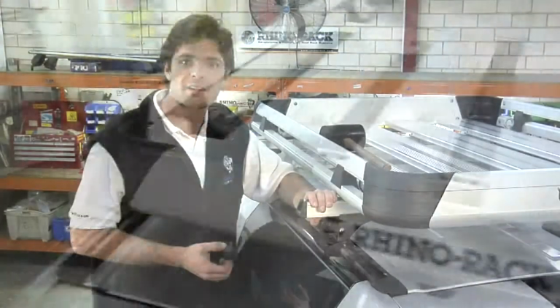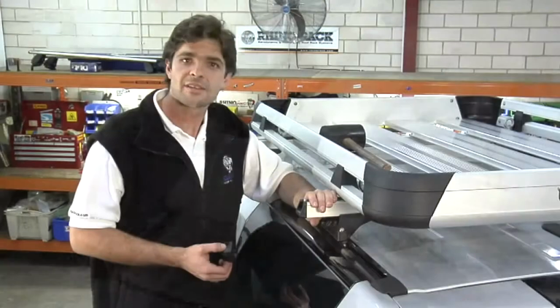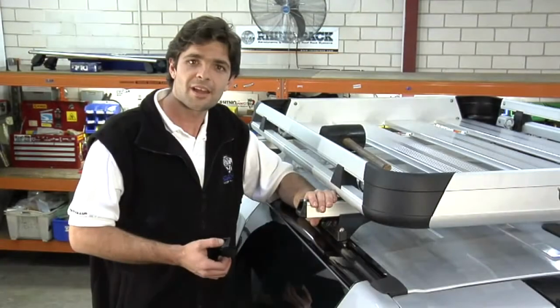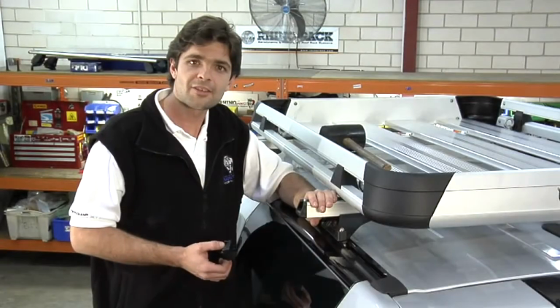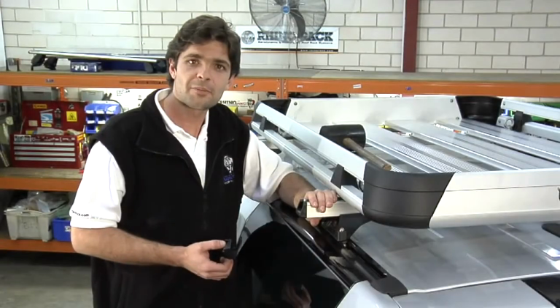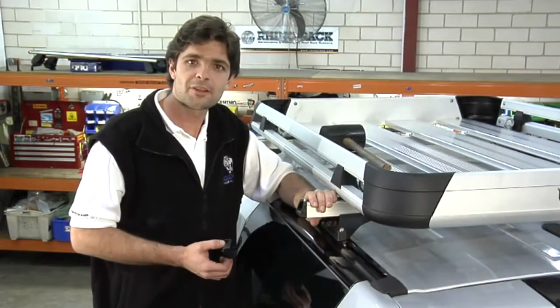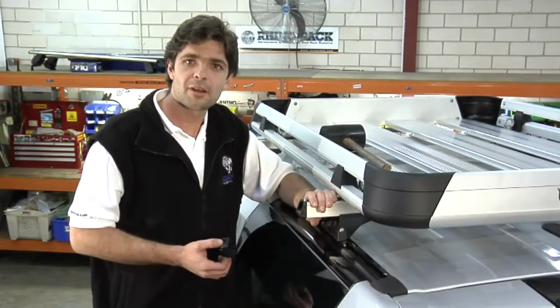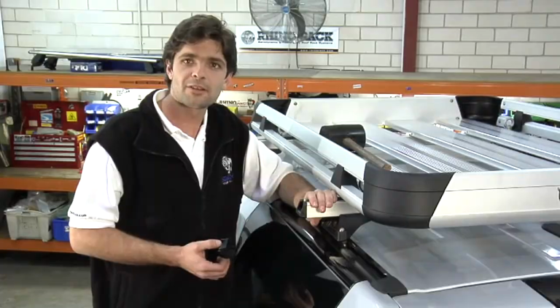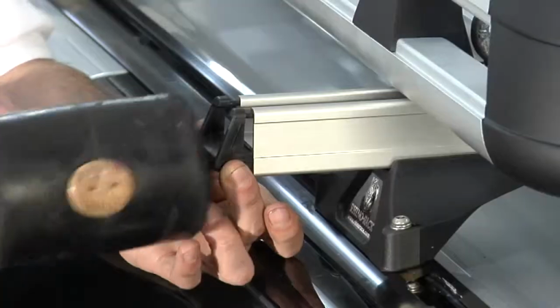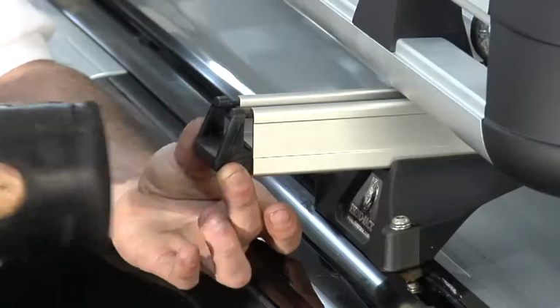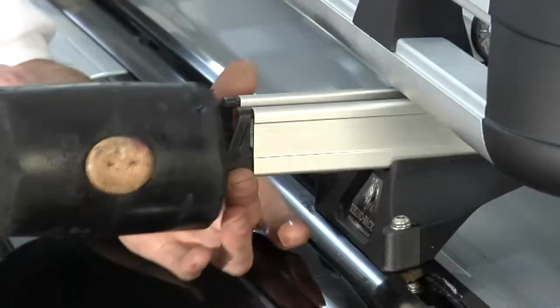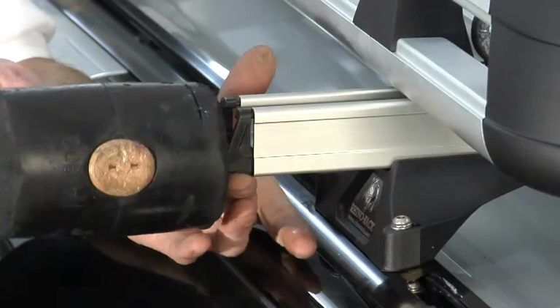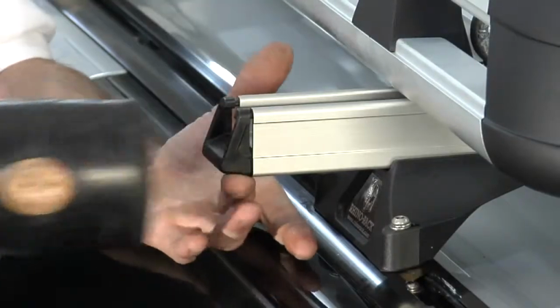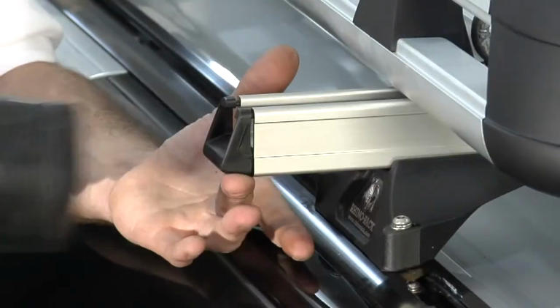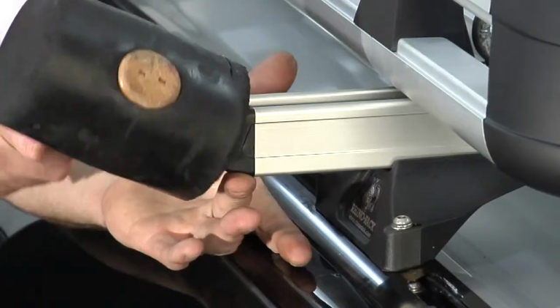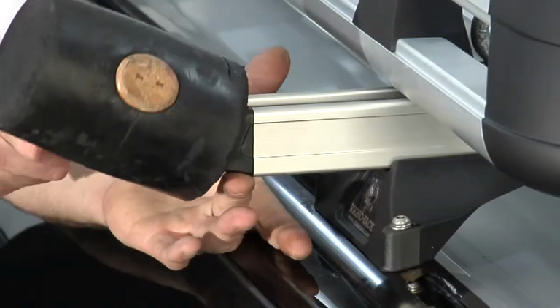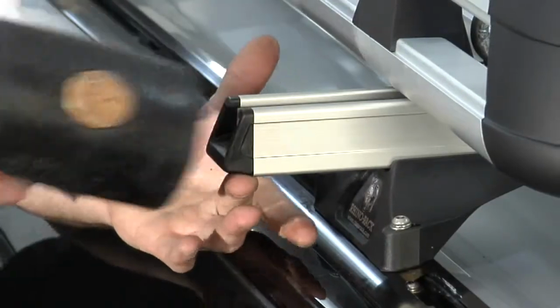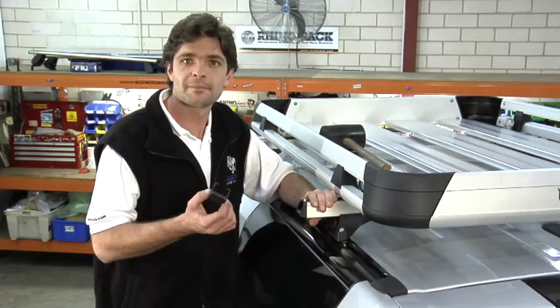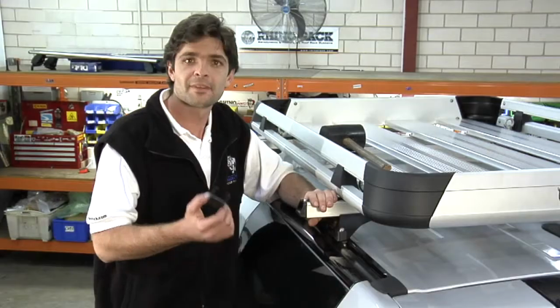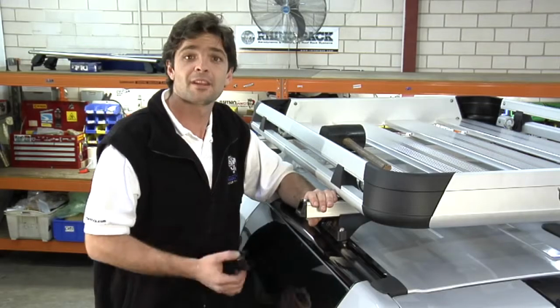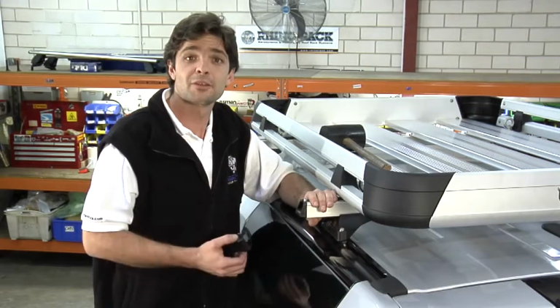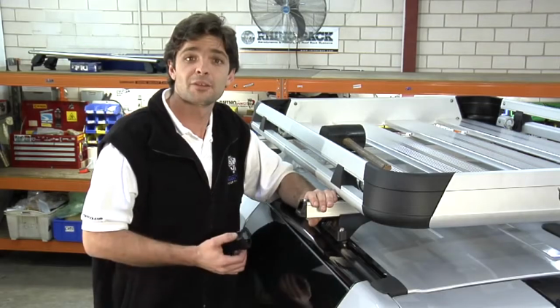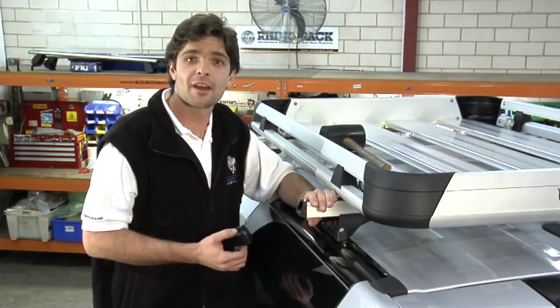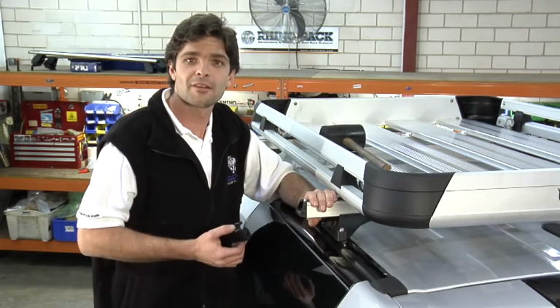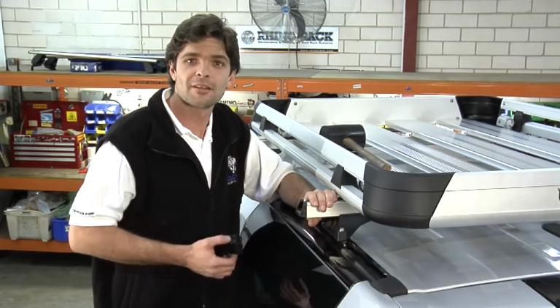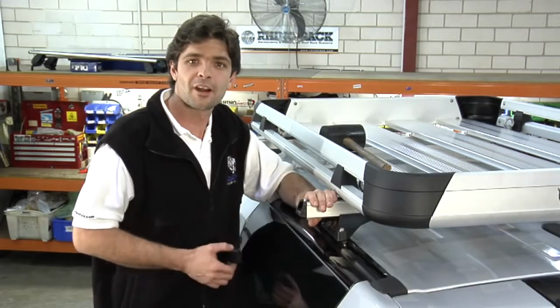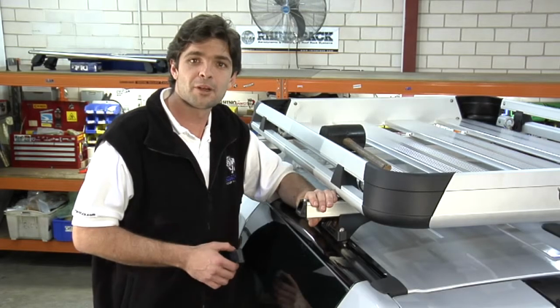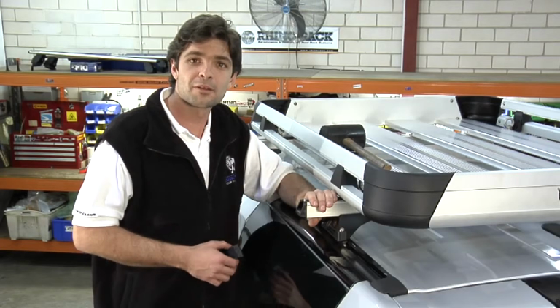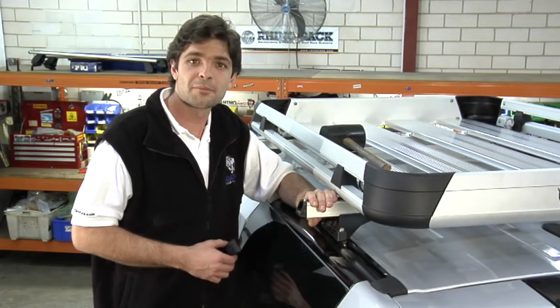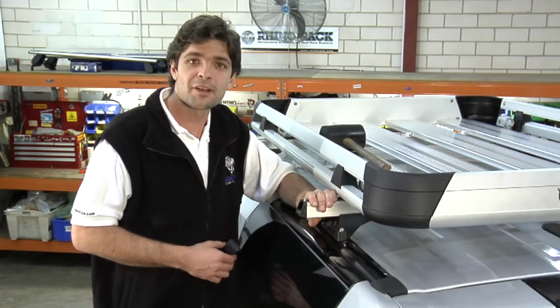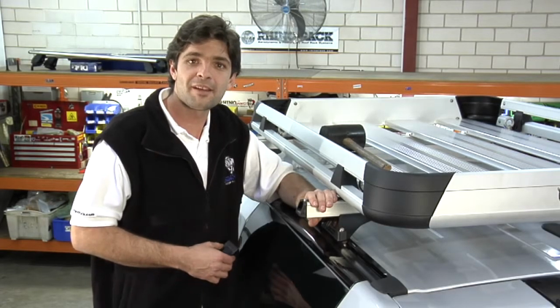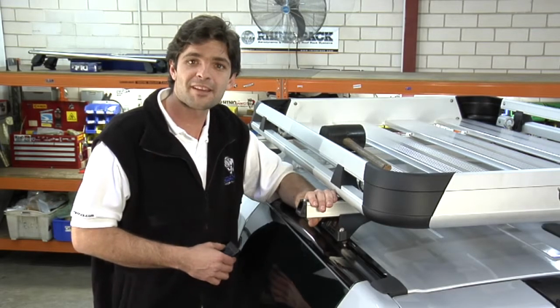The last step in this process is to fit the bar end cap, then you're good to go. I'm Michael from Rhino Rack, see you next time.